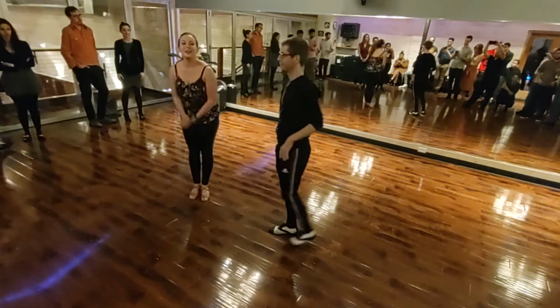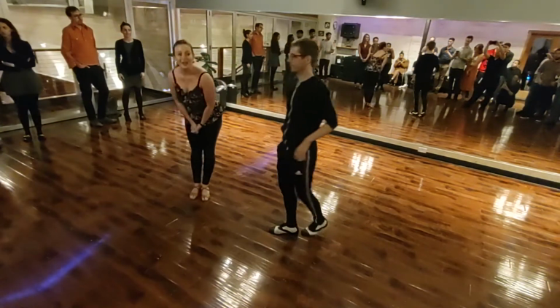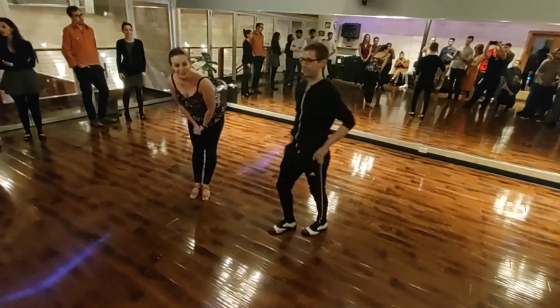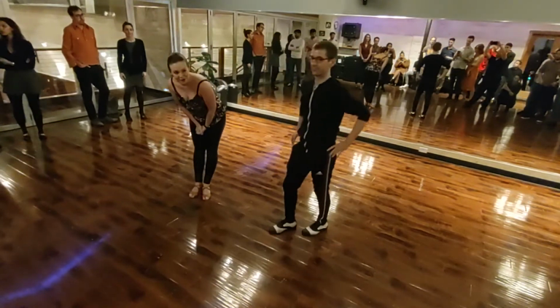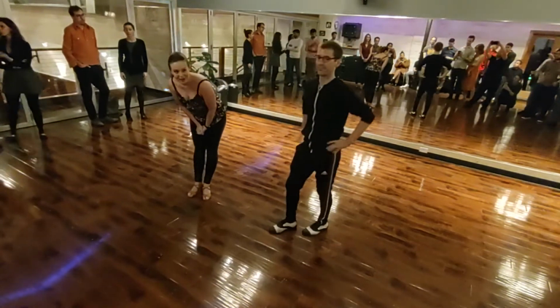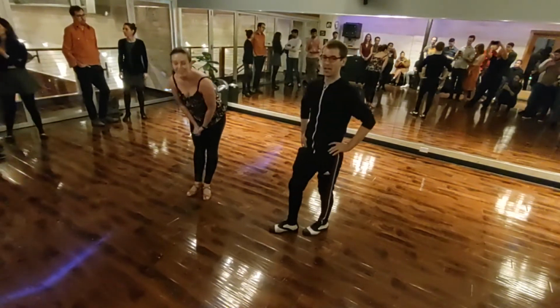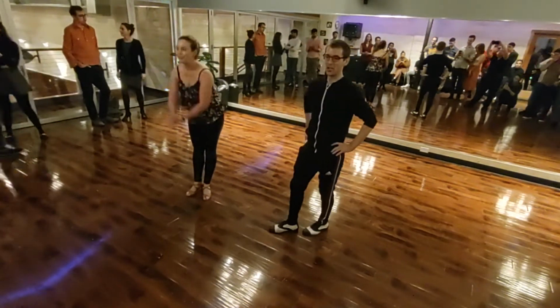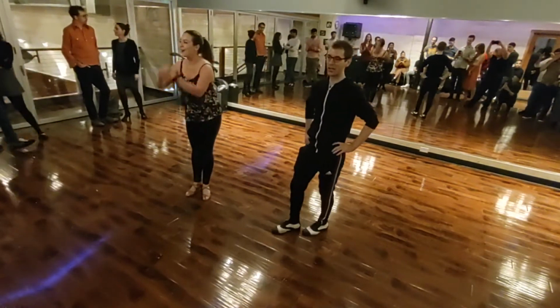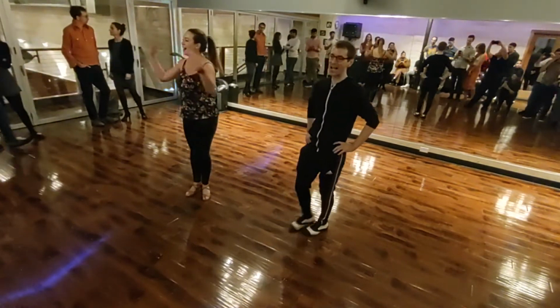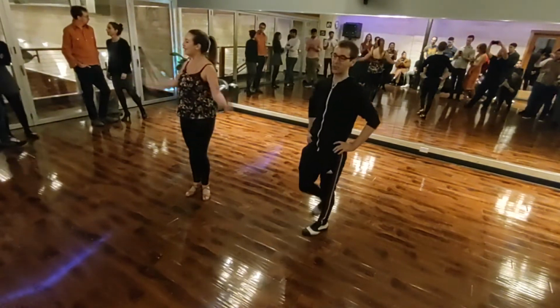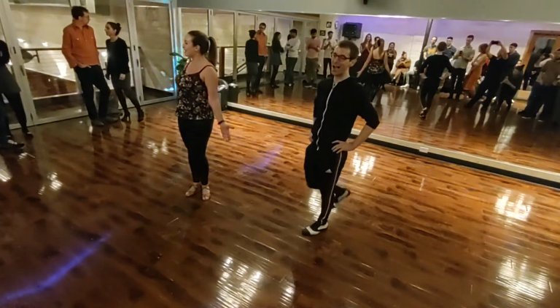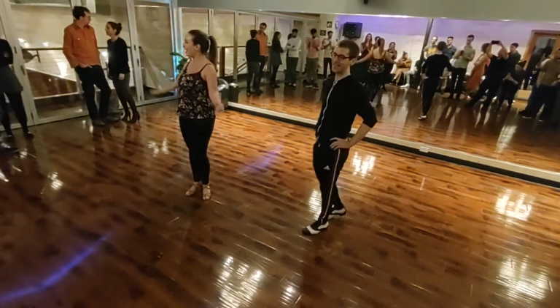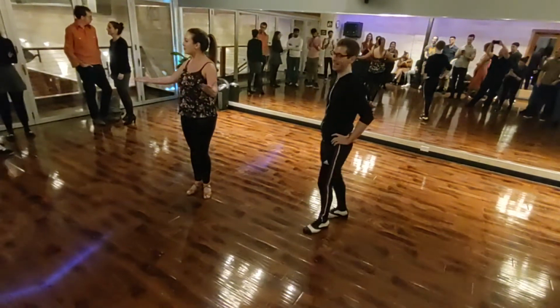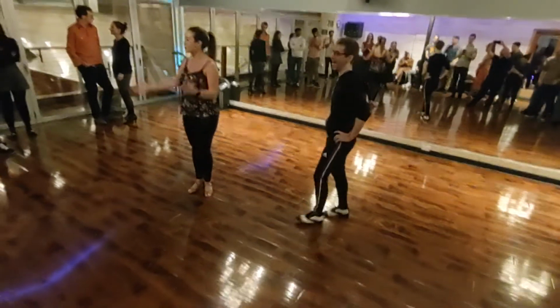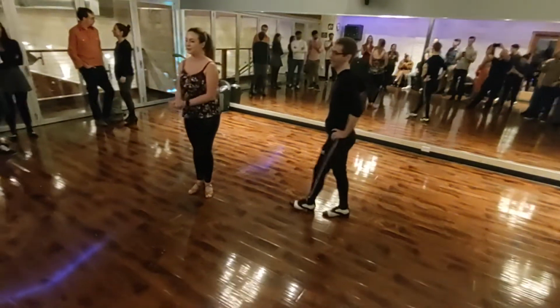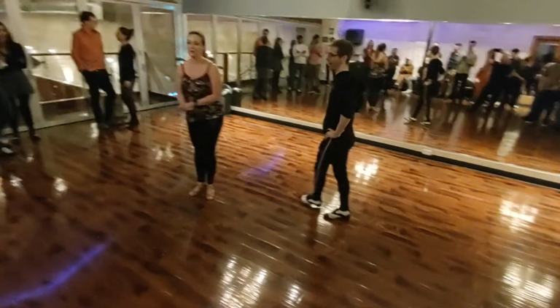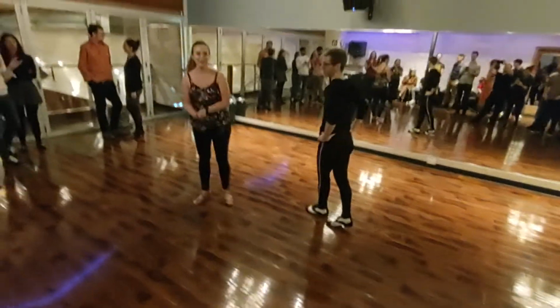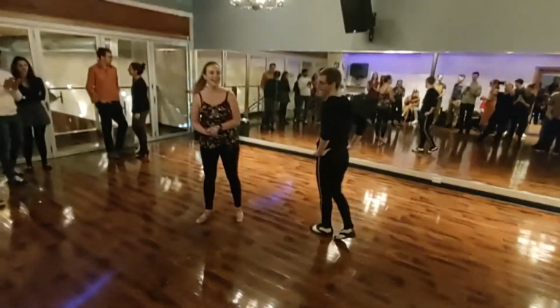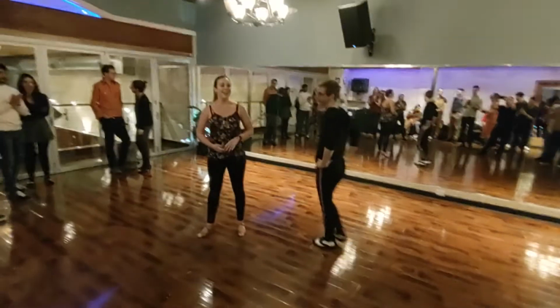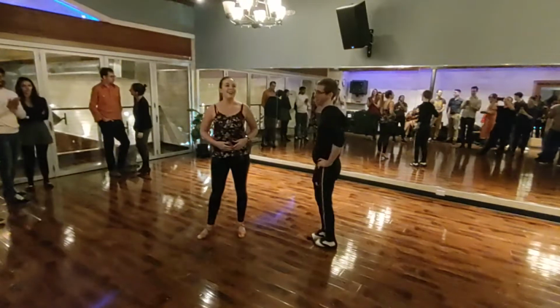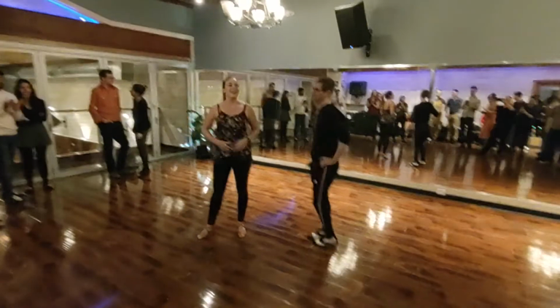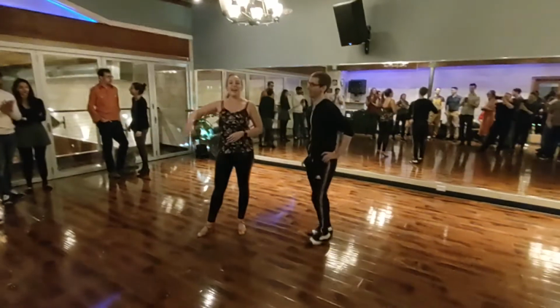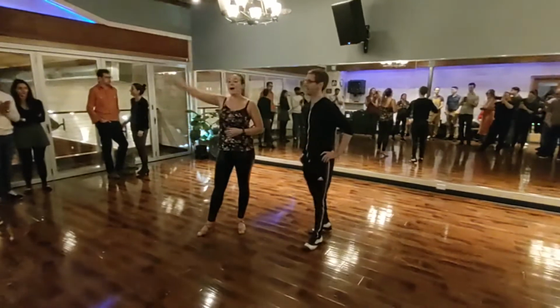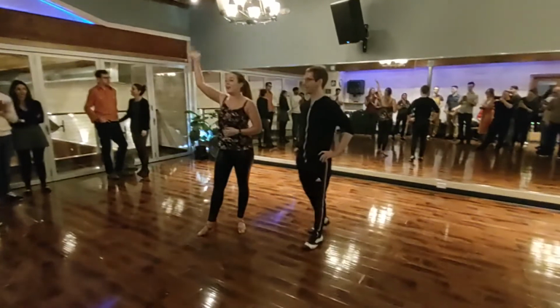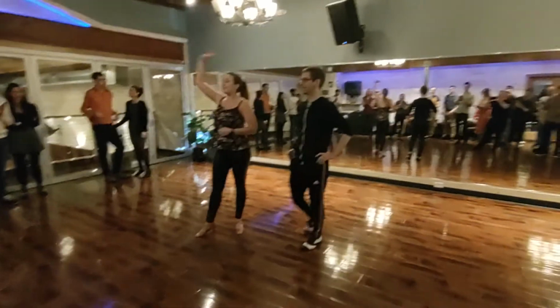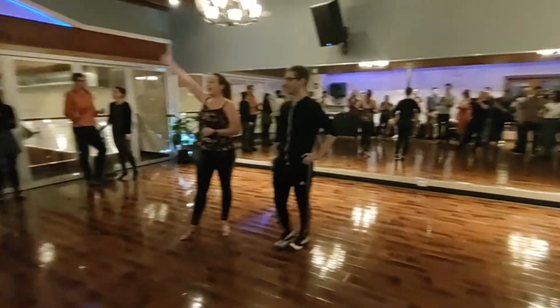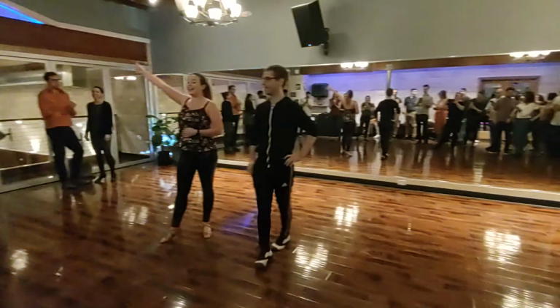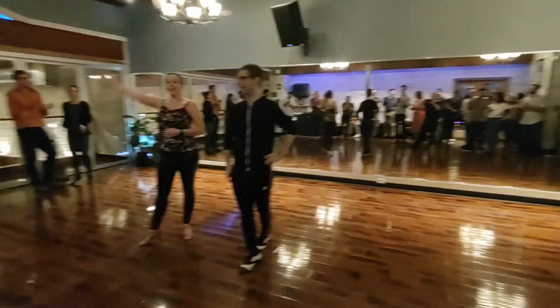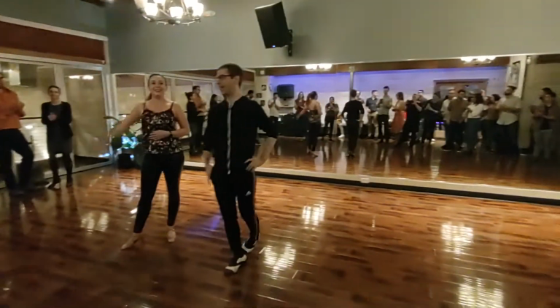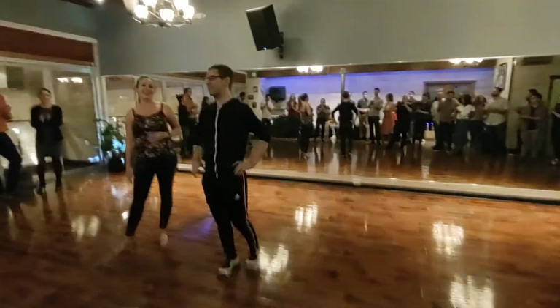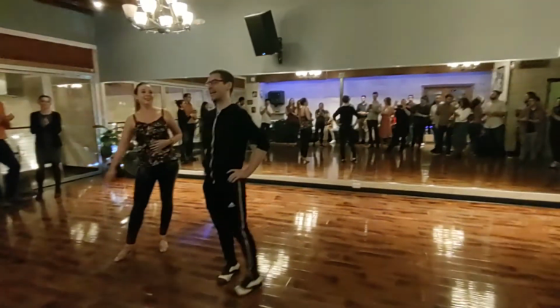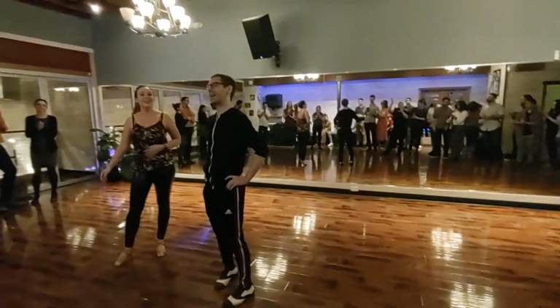Thank you guys so much. You guys are right, that's your mind. Great job. And my name is [instructor name]. And I'm Scott.